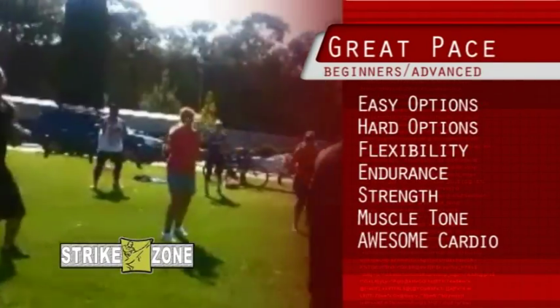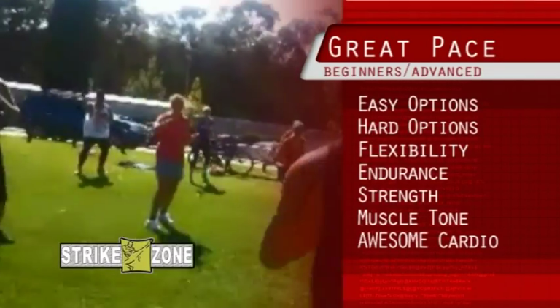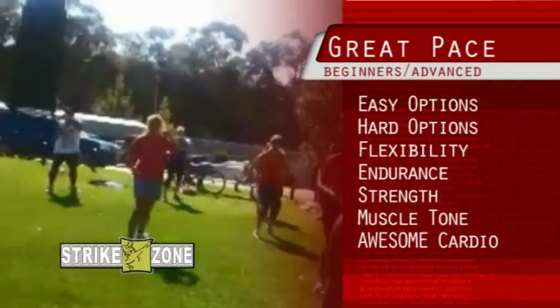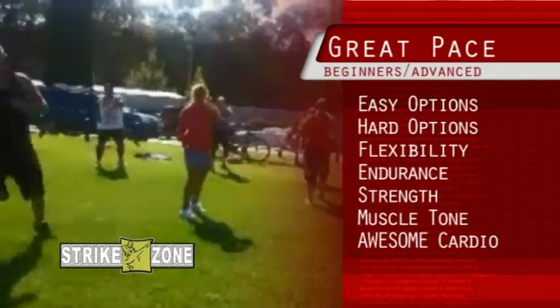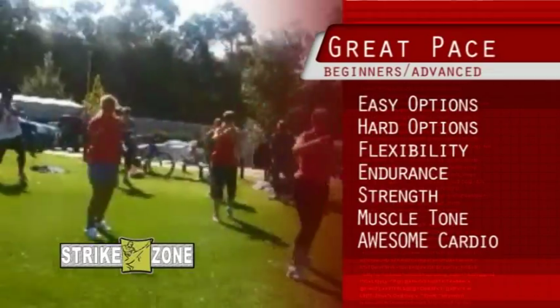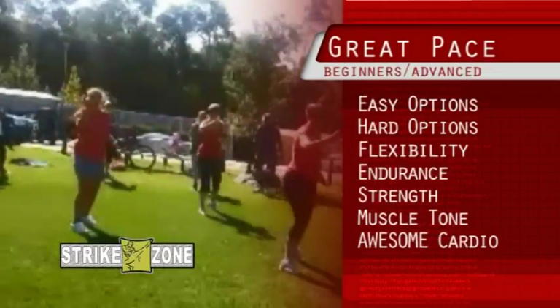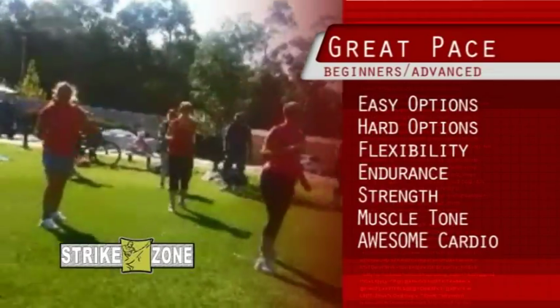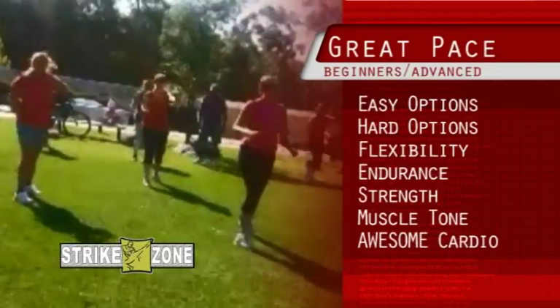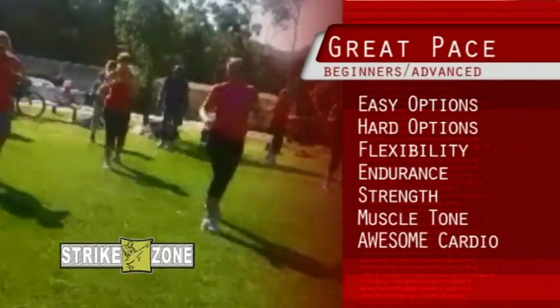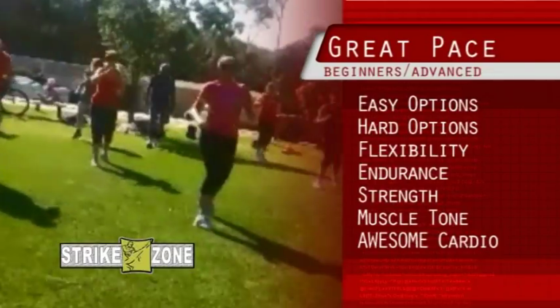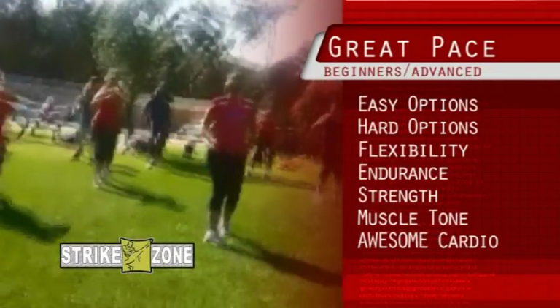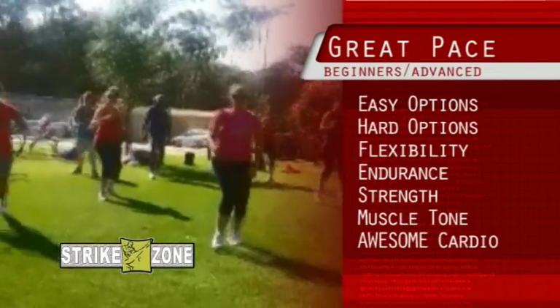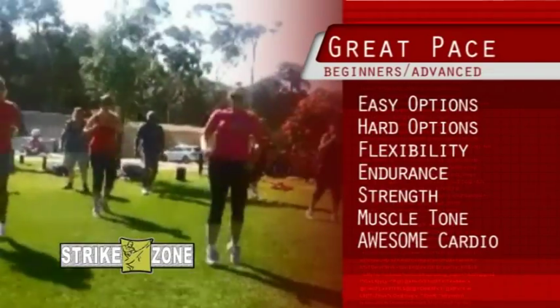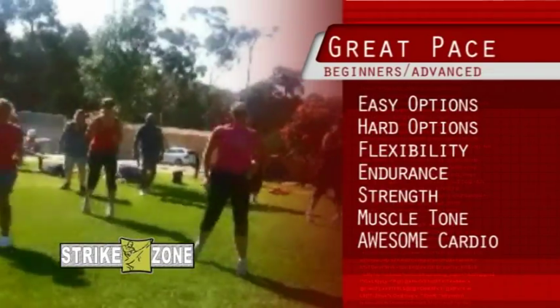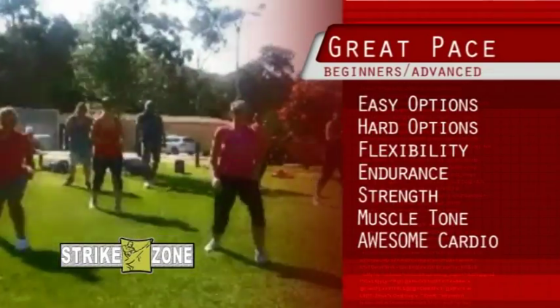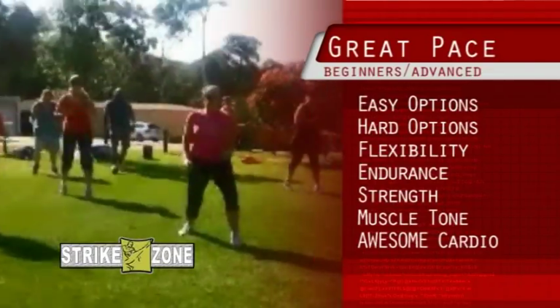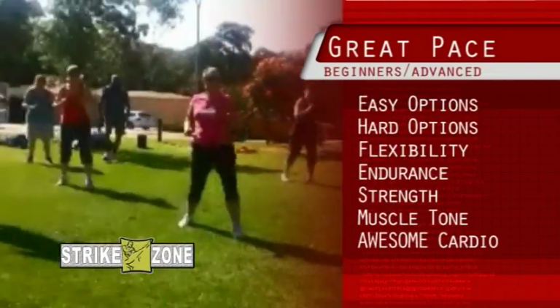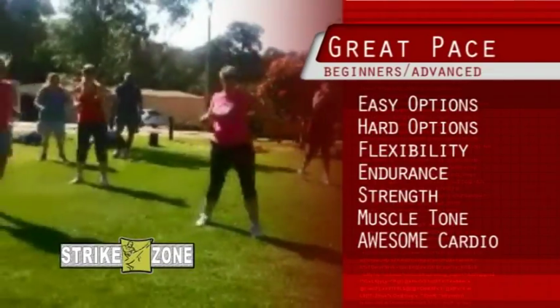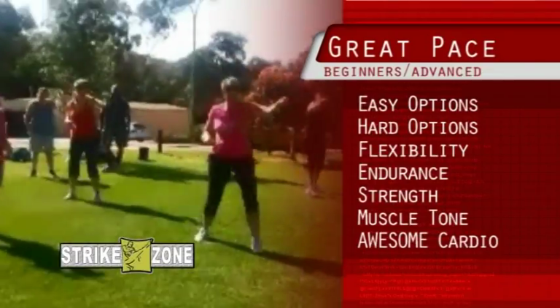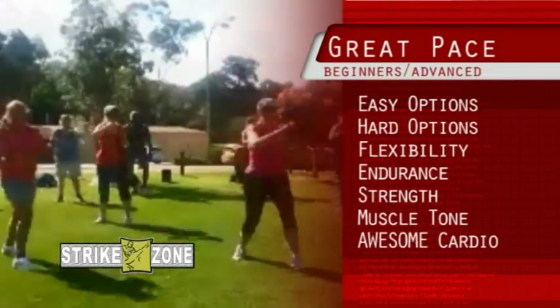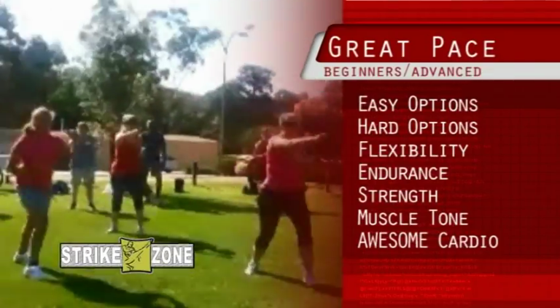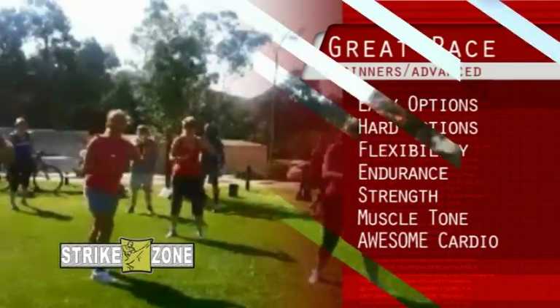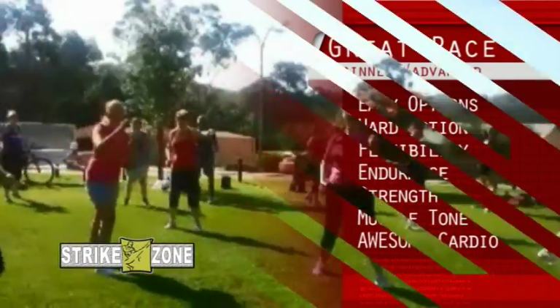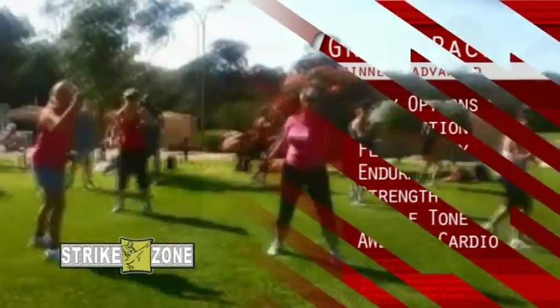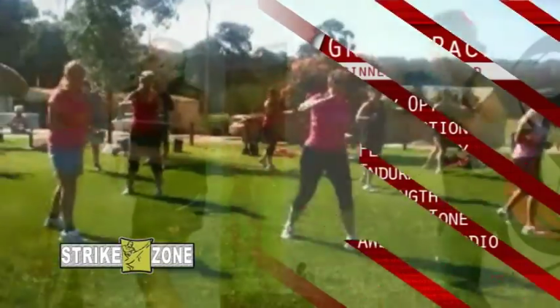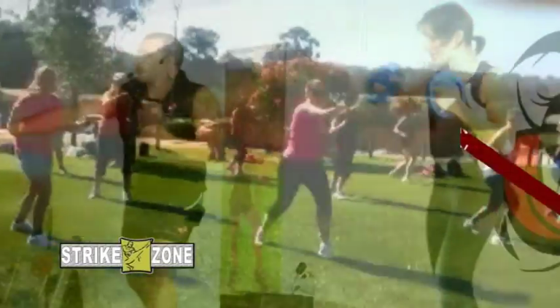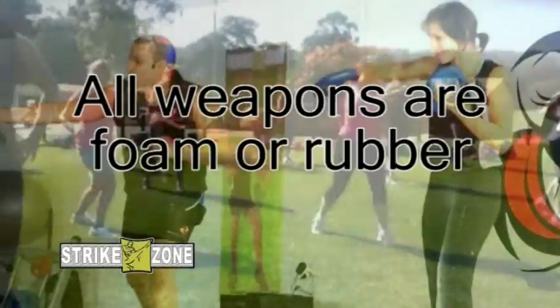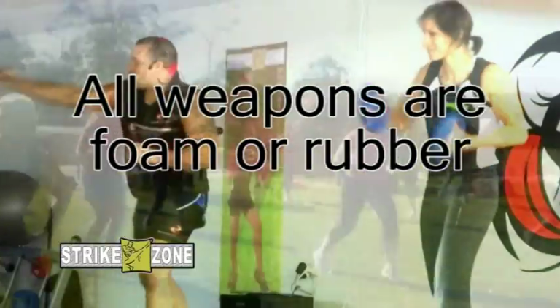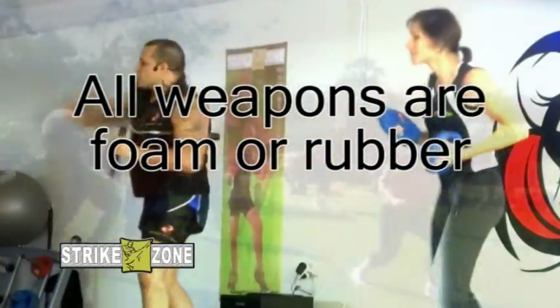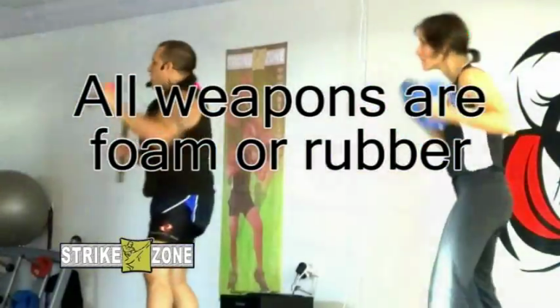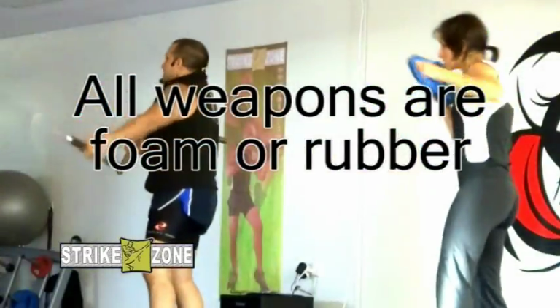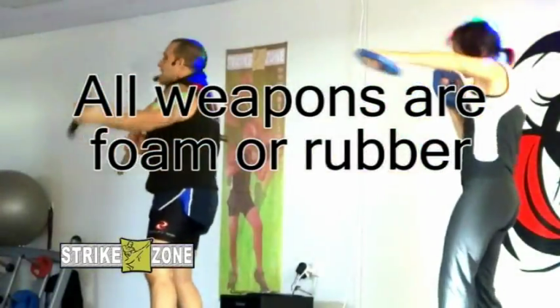It's a great way to improve your flexibility, endurance, strength, muscle tone and your cardio endurance.